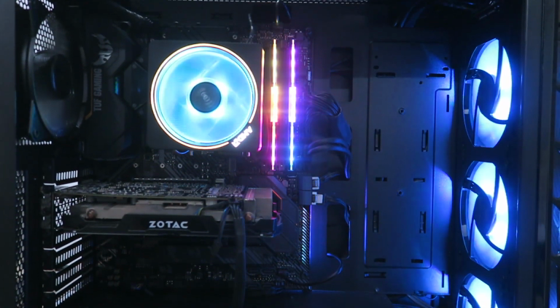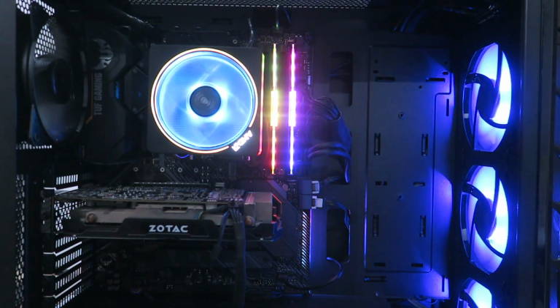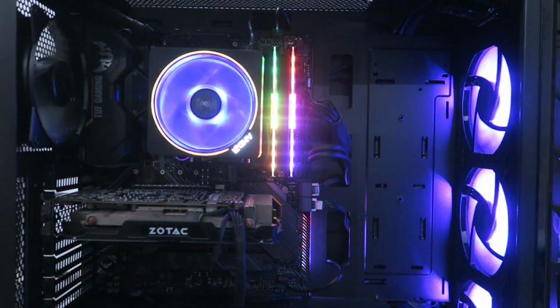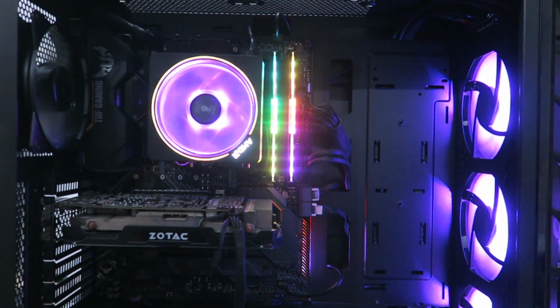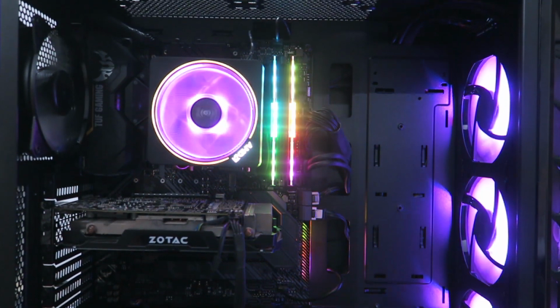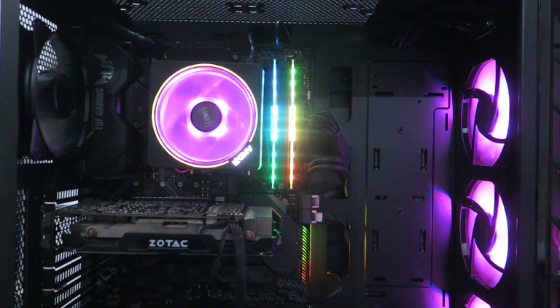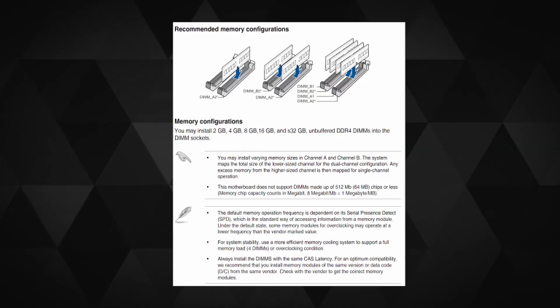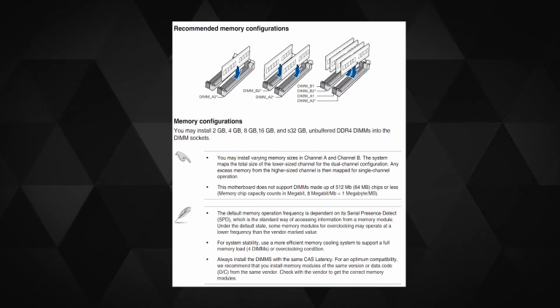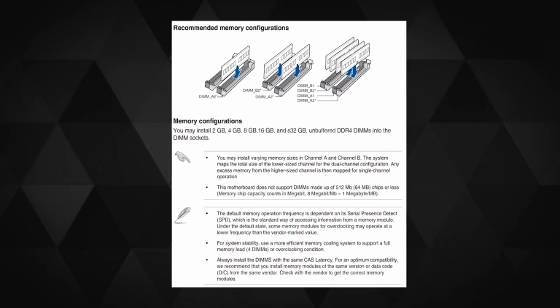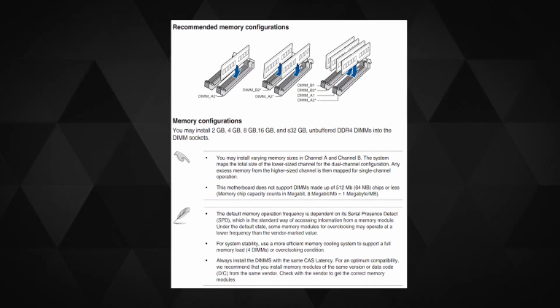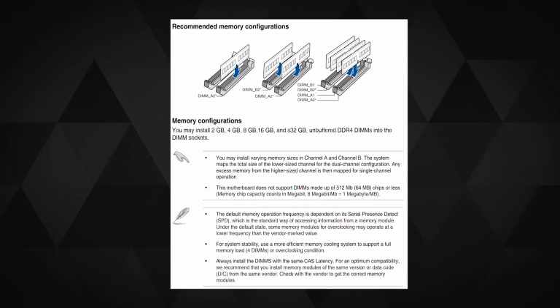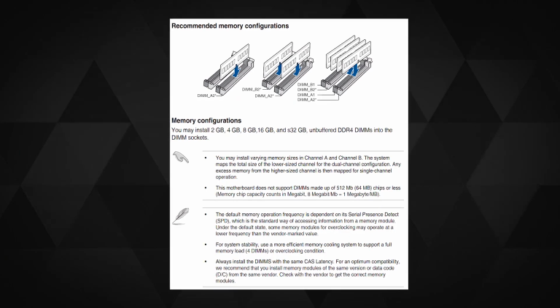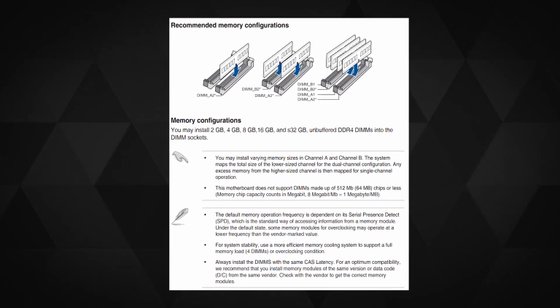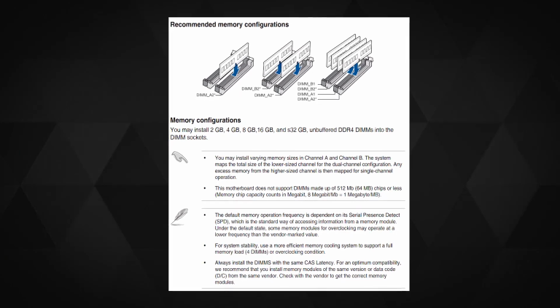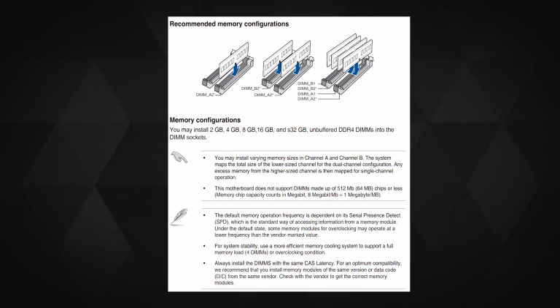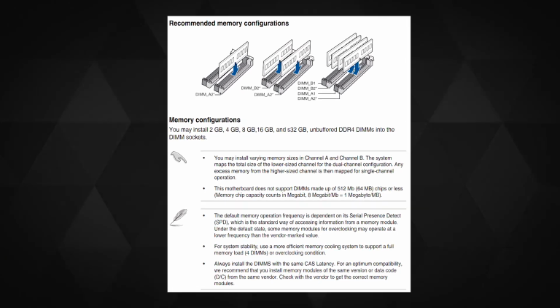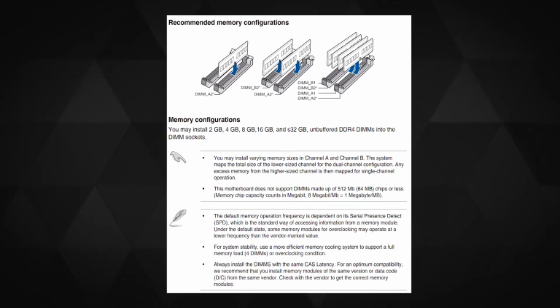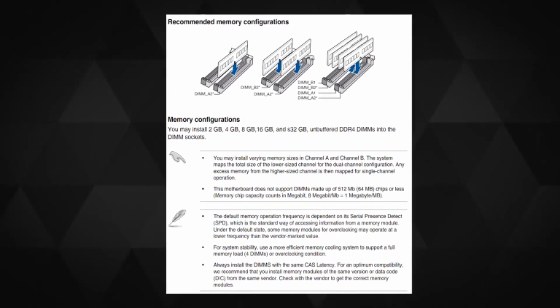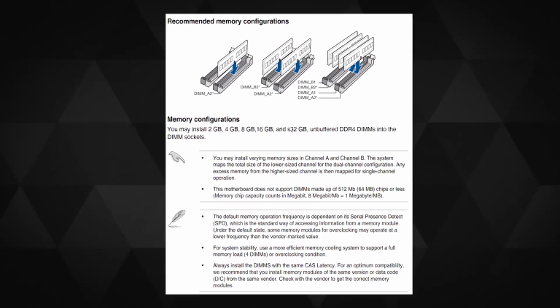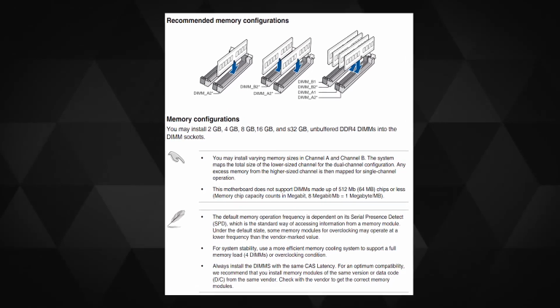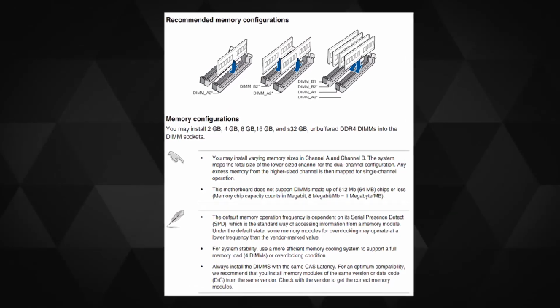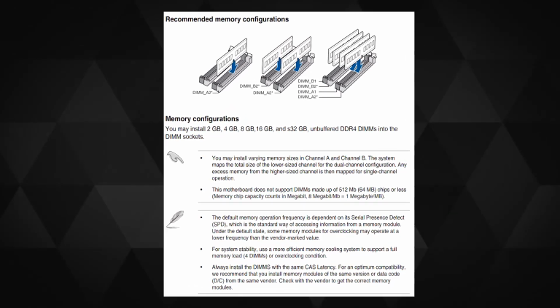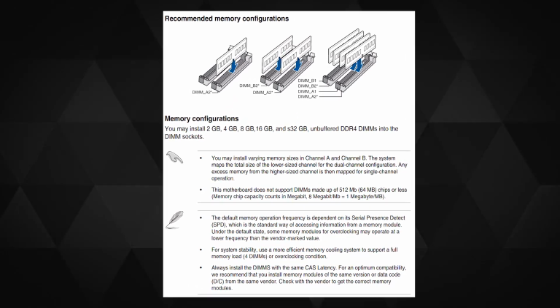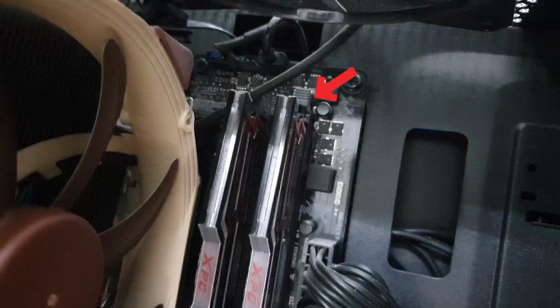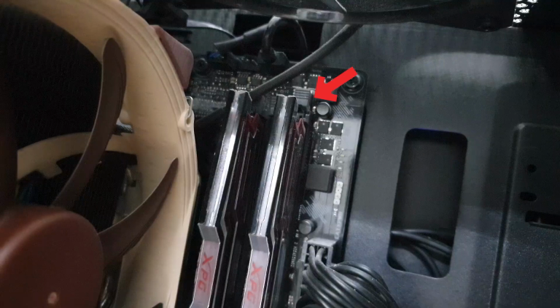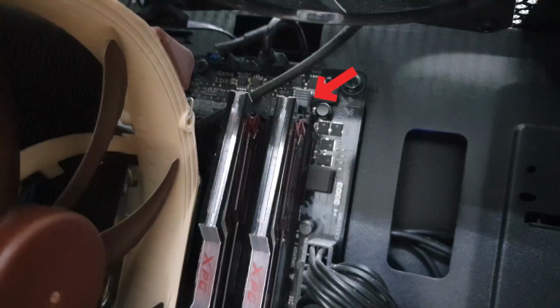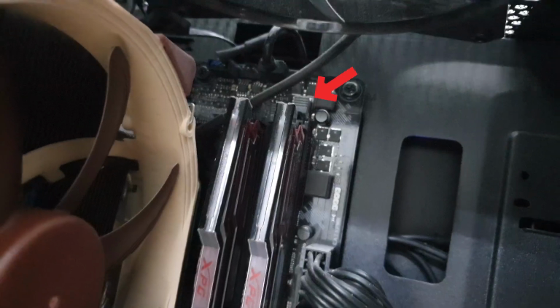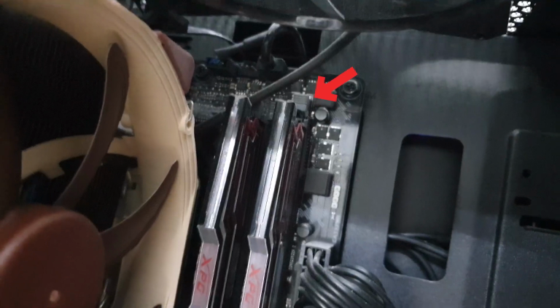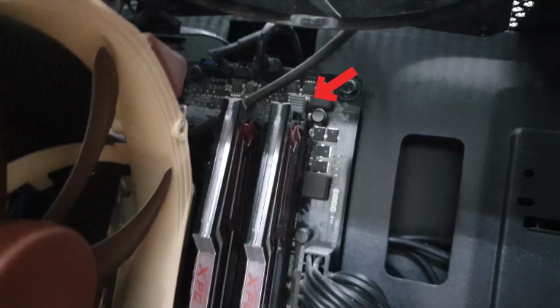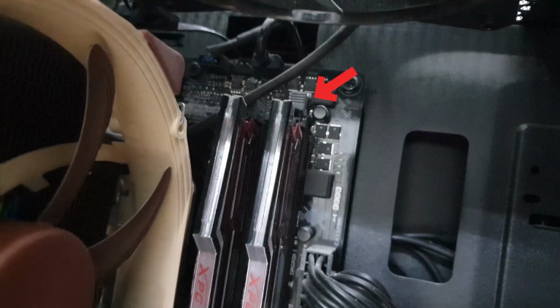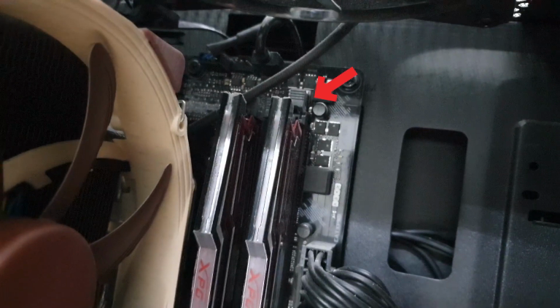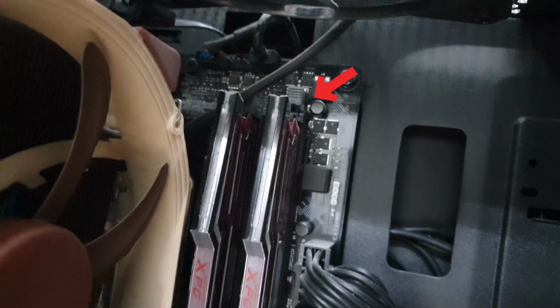Don't ask me when I put the RAM in — just make sure you insert it in the correct orientation, clip the slots first, and then push it inward.